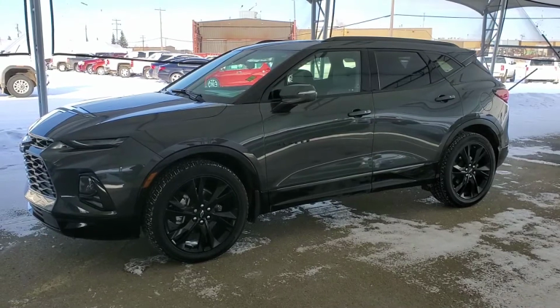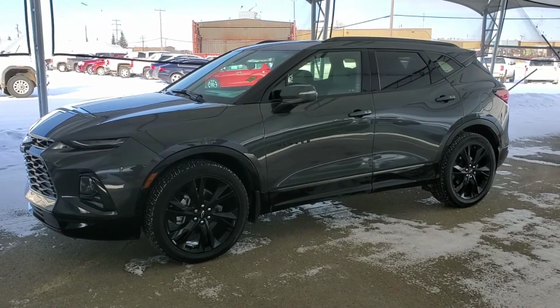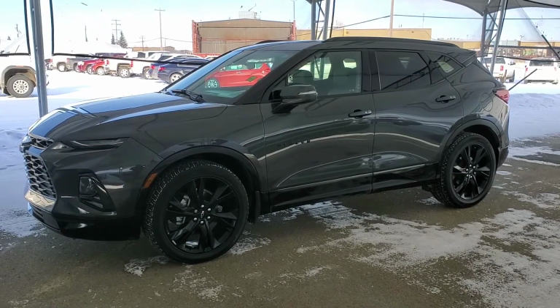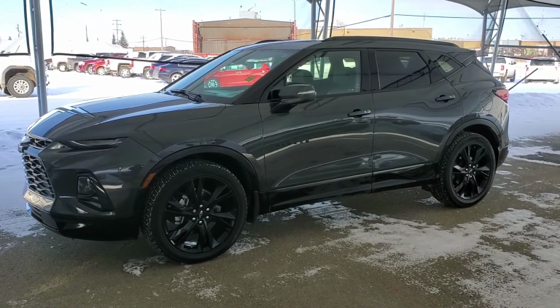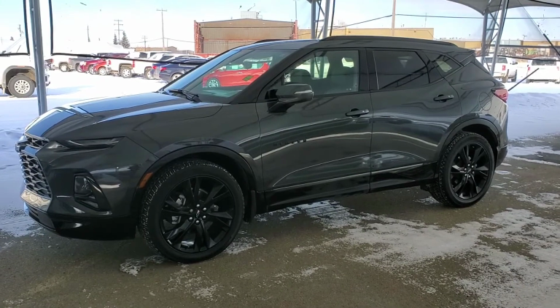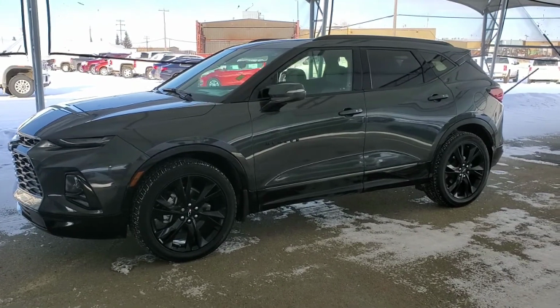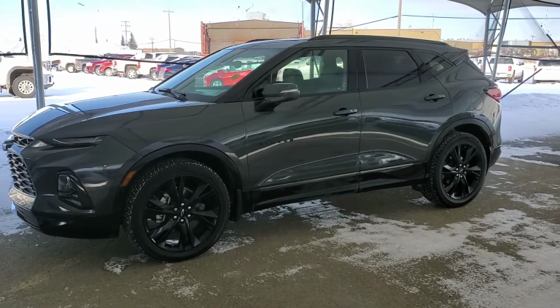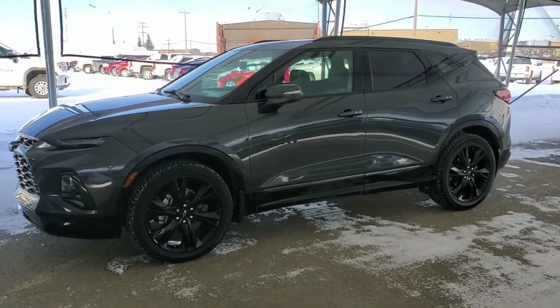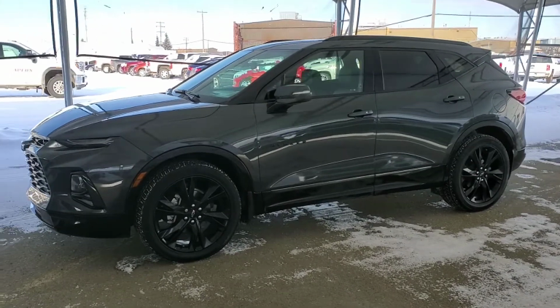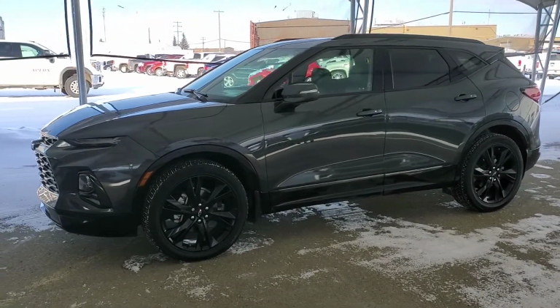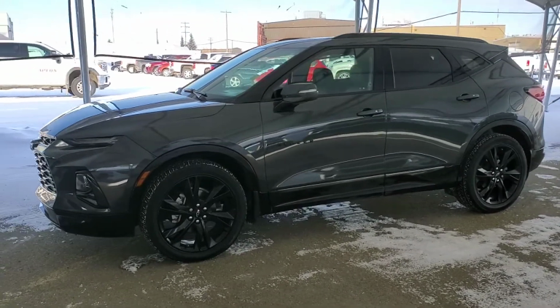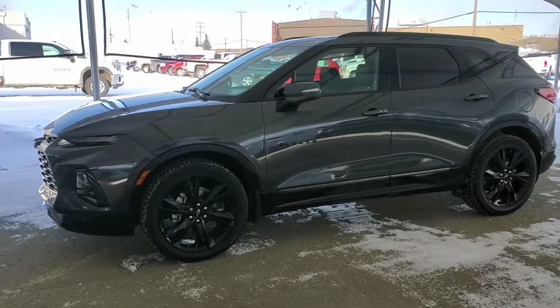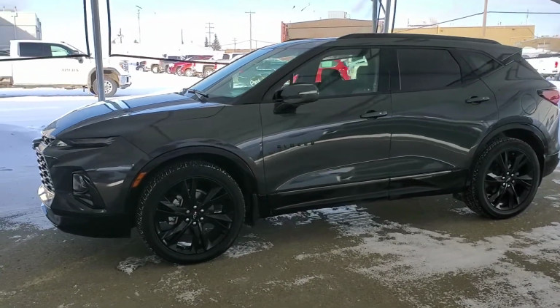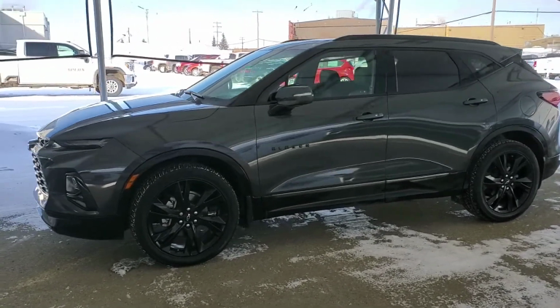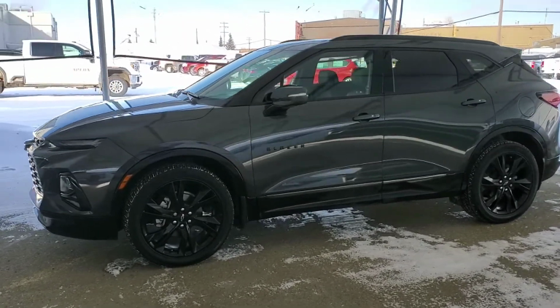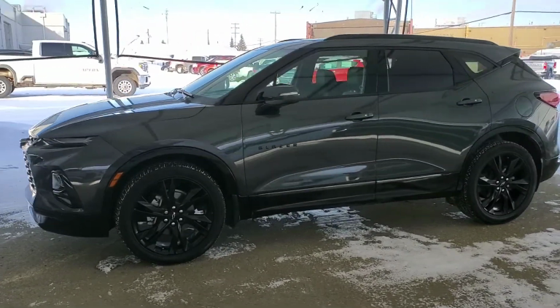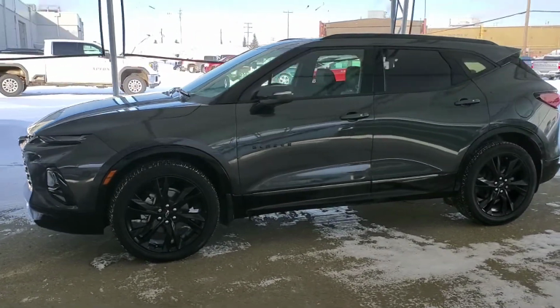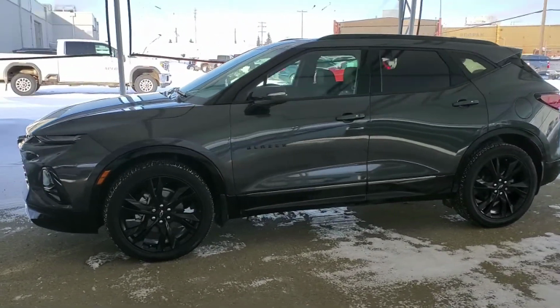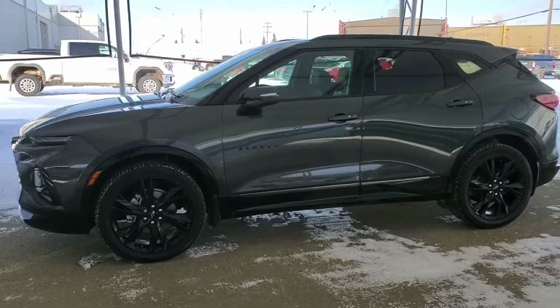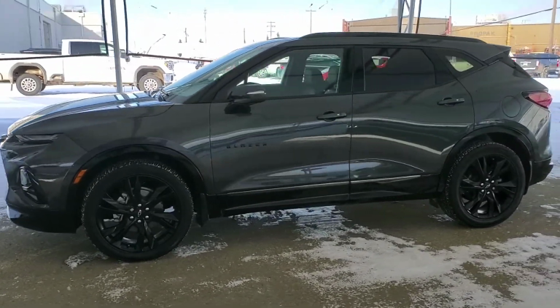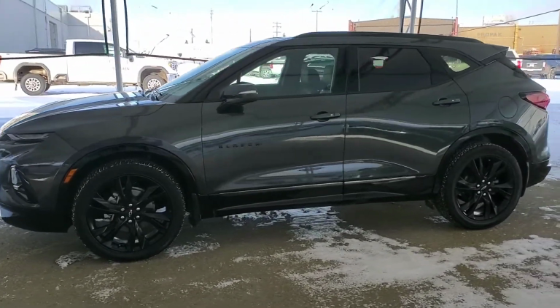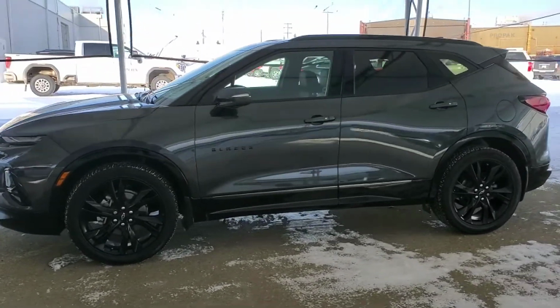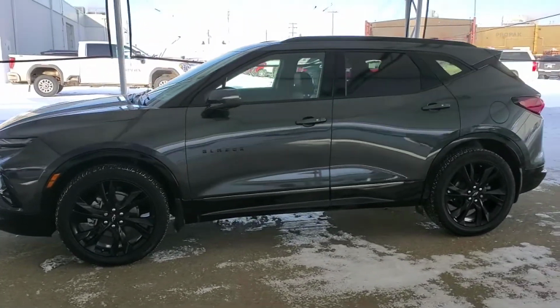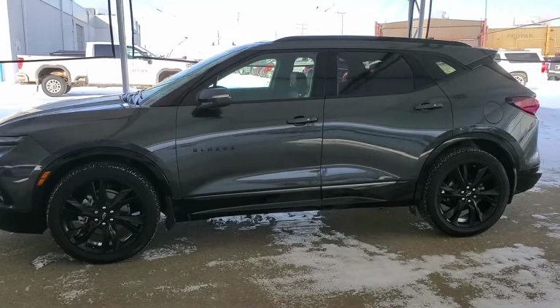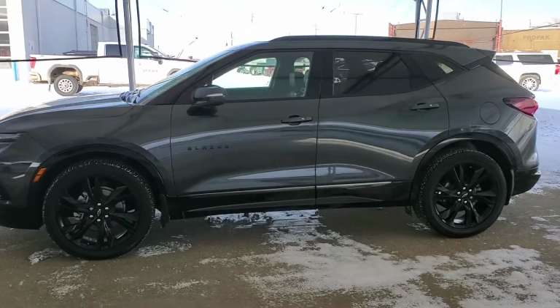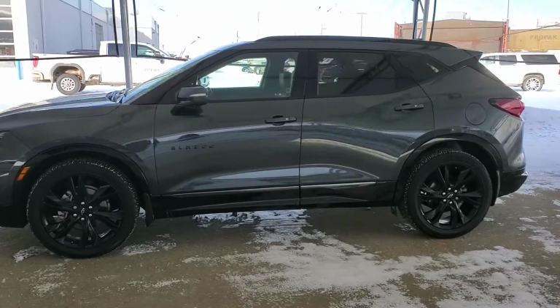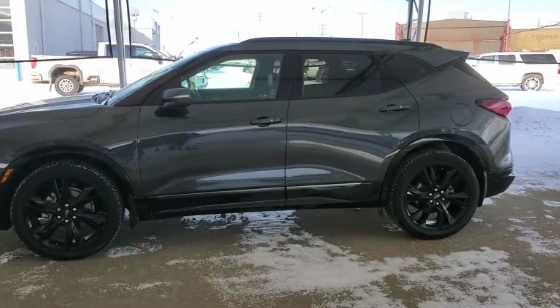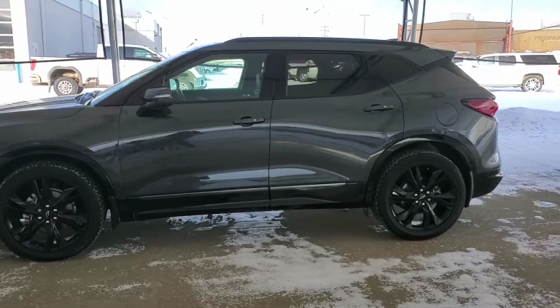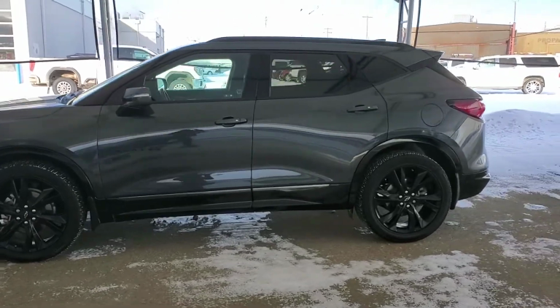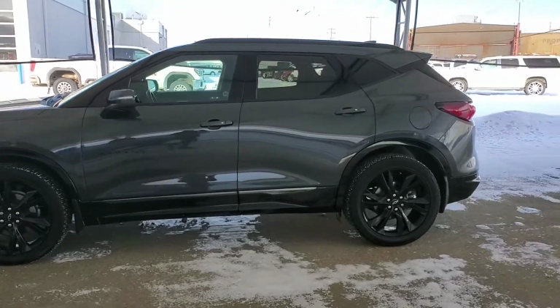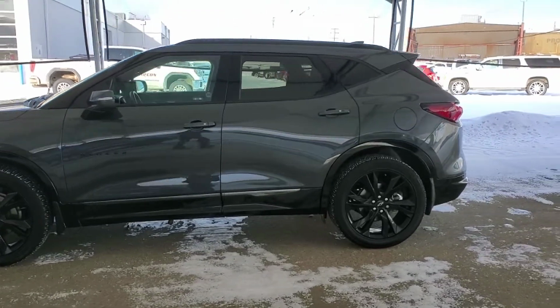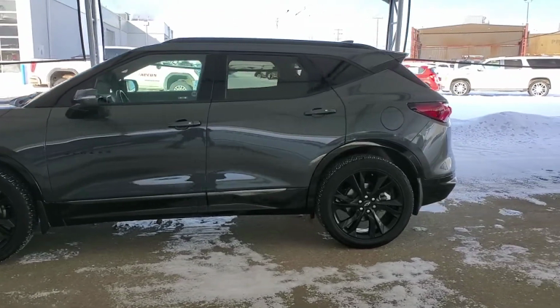Welcome to Davis Chevrolet. Check out this pre-owned 2019 Chevy Blazer RS in charcoal.